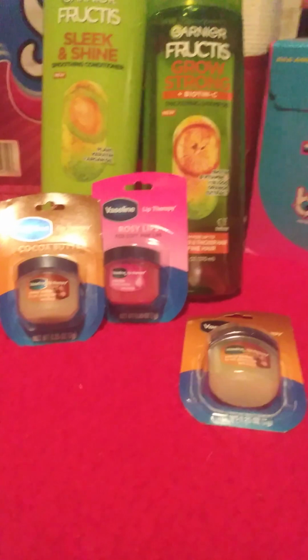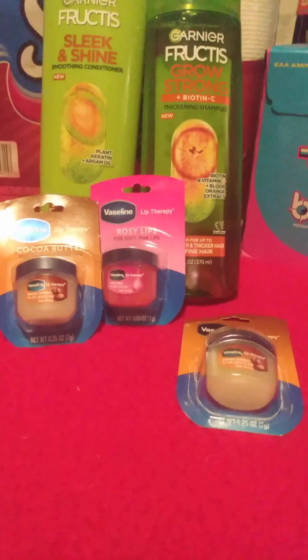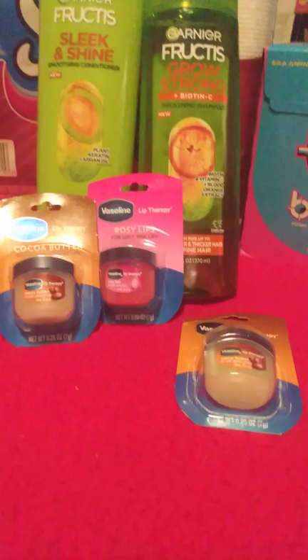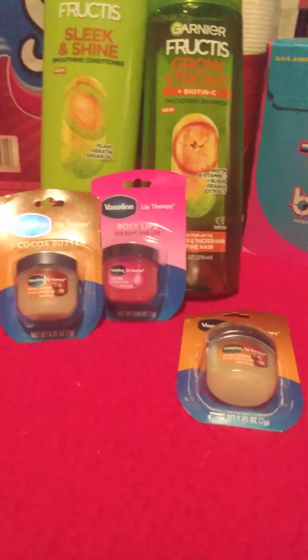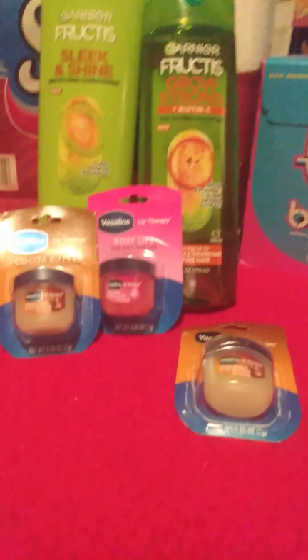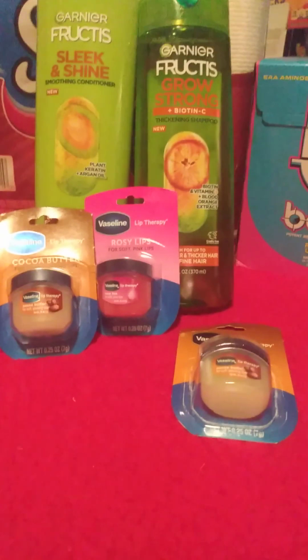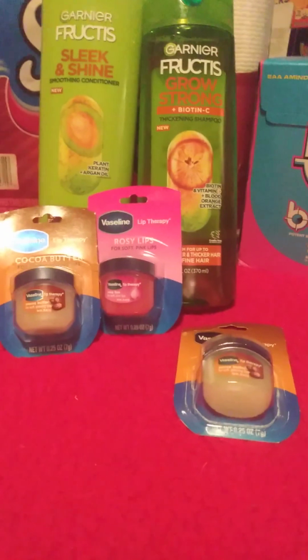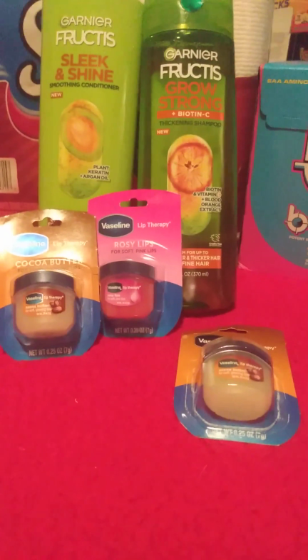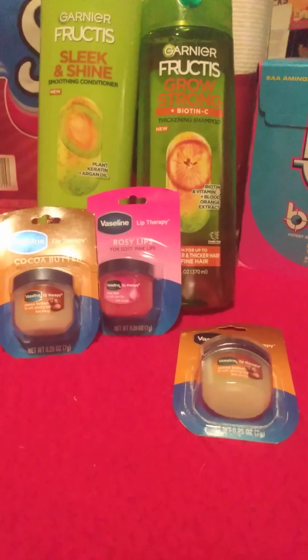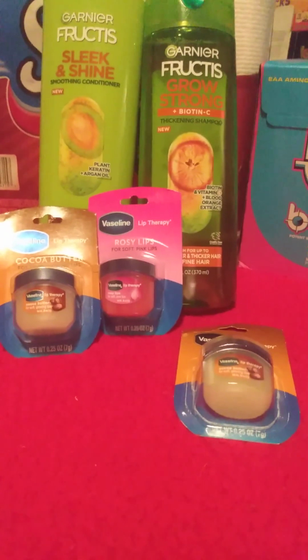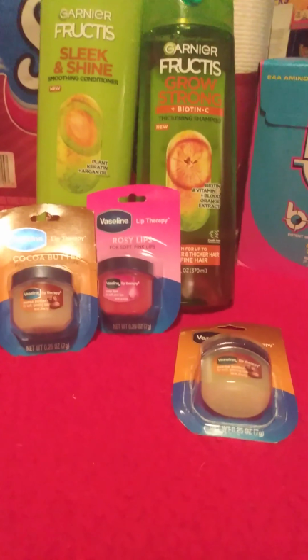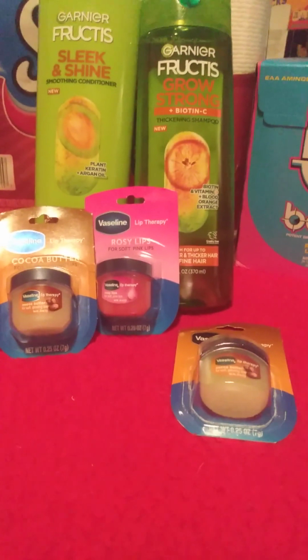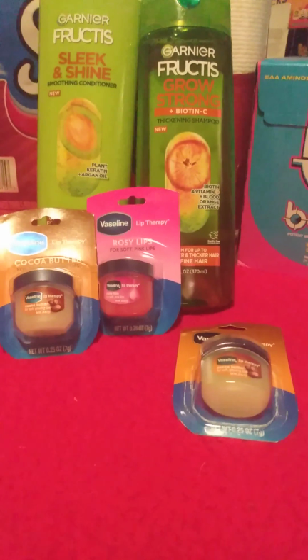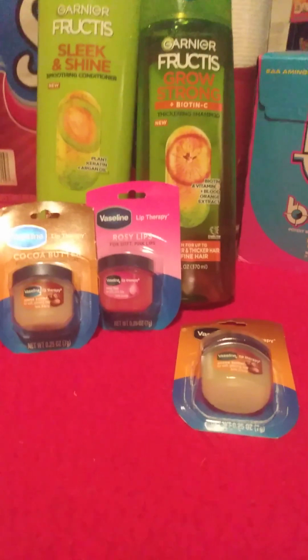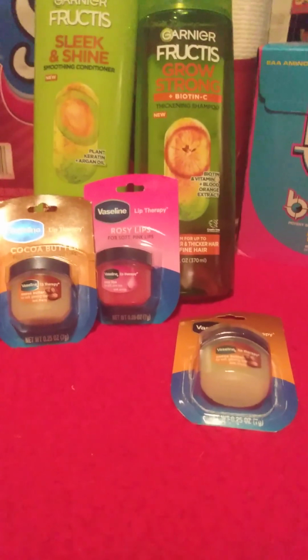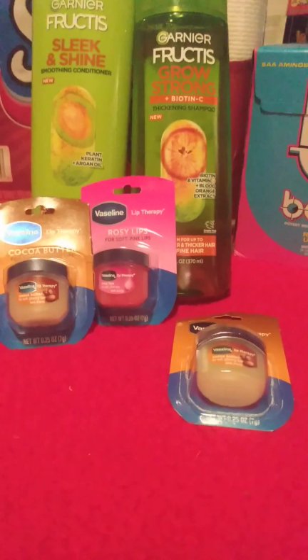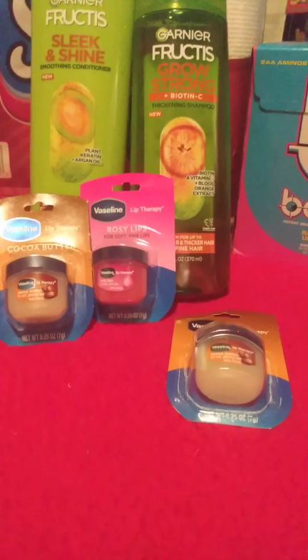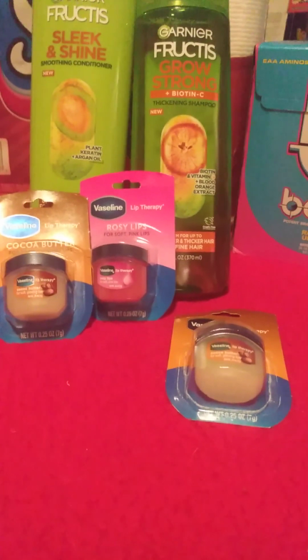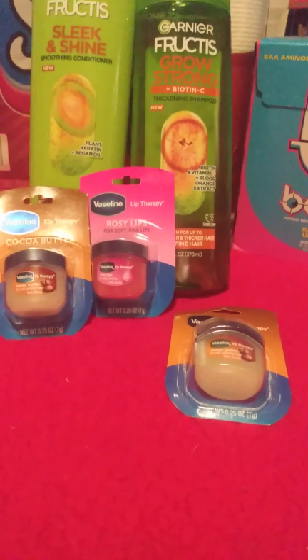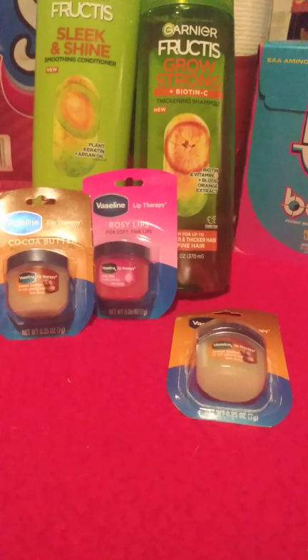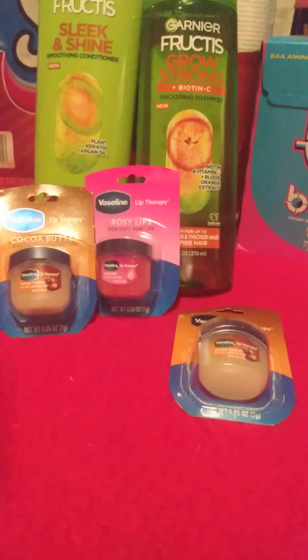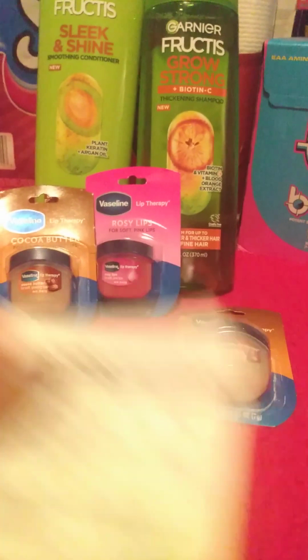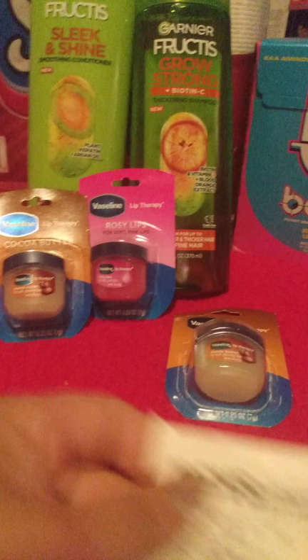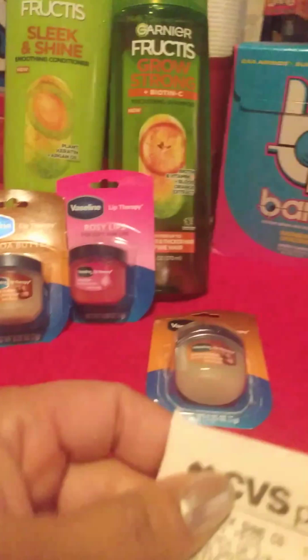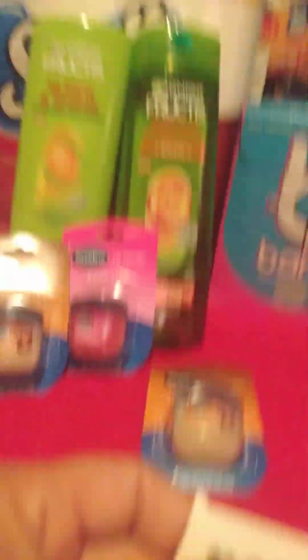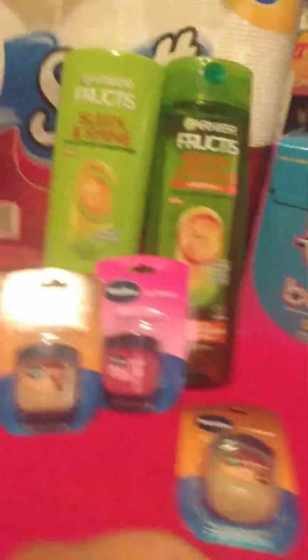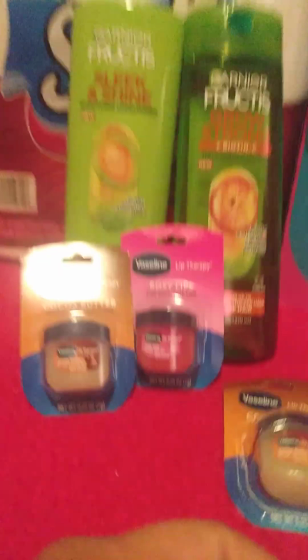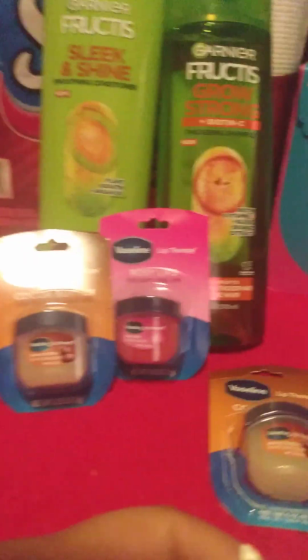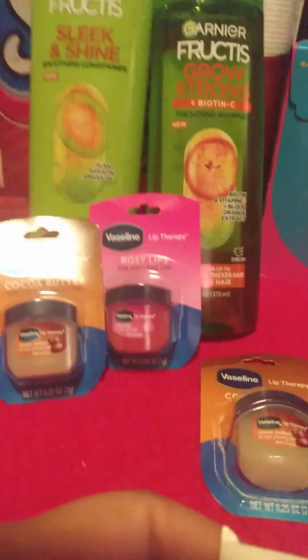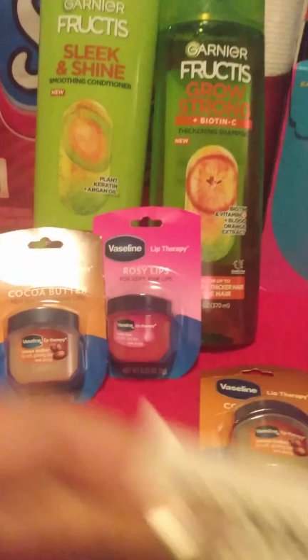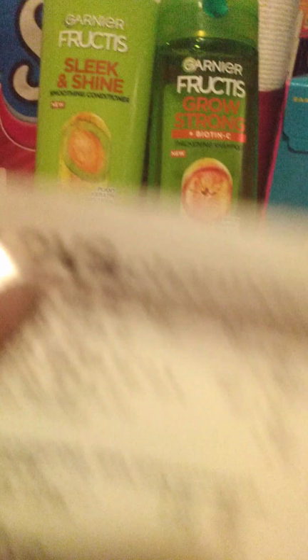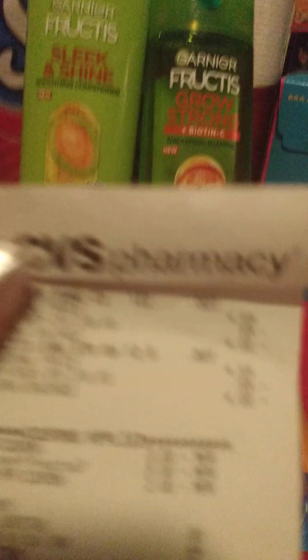Hi, welcome back to my channel. This is my latest CVS haul for today. Let's get into it.